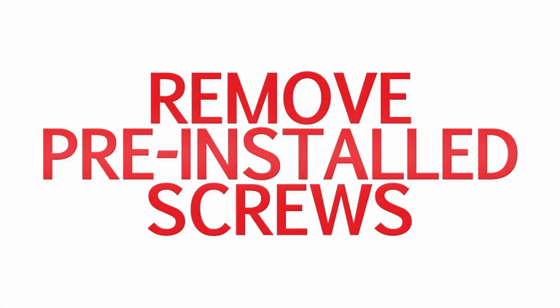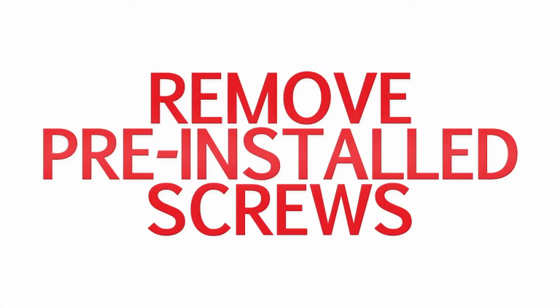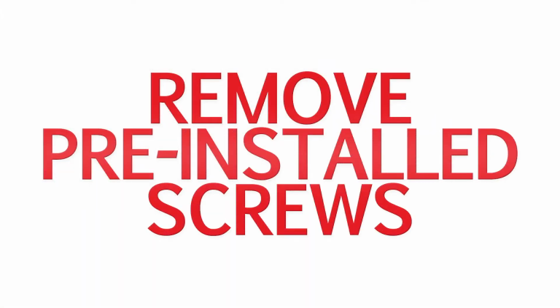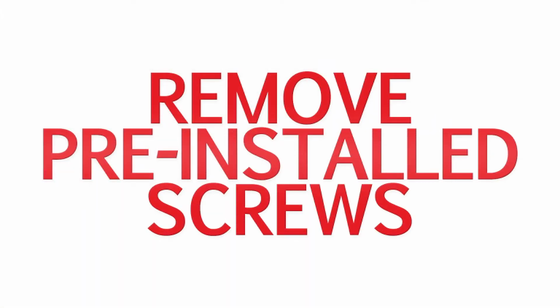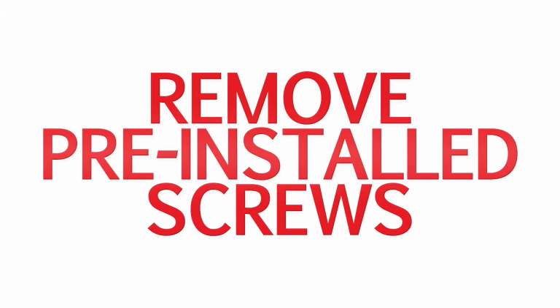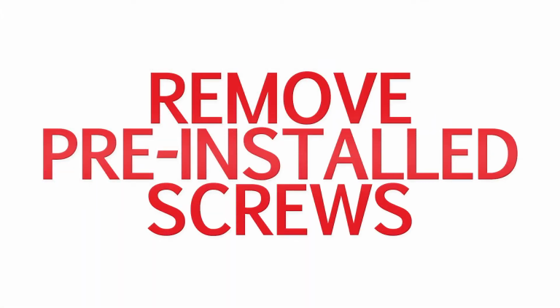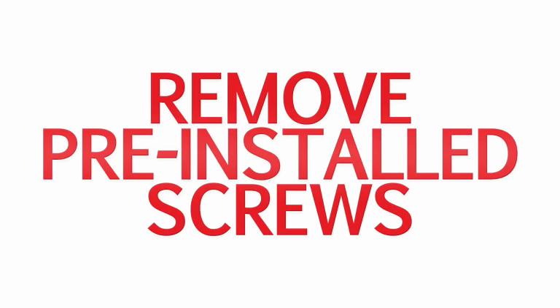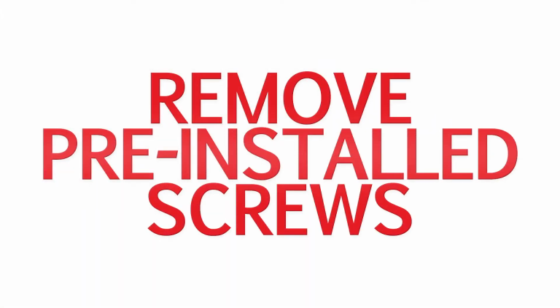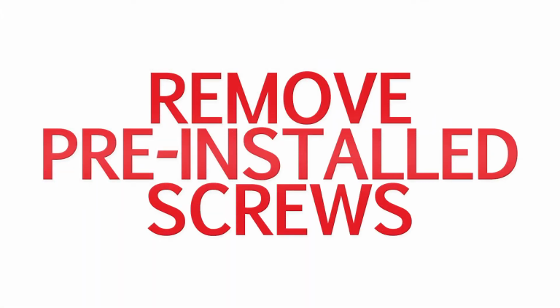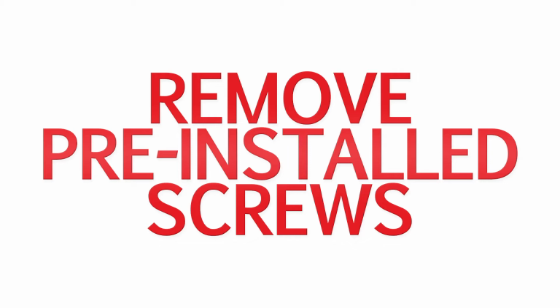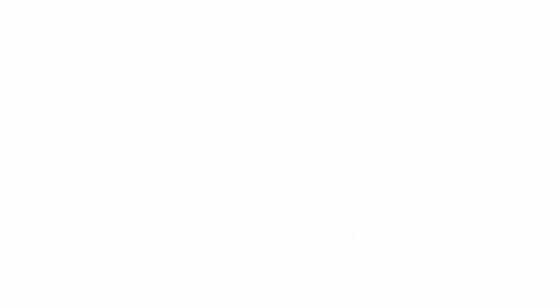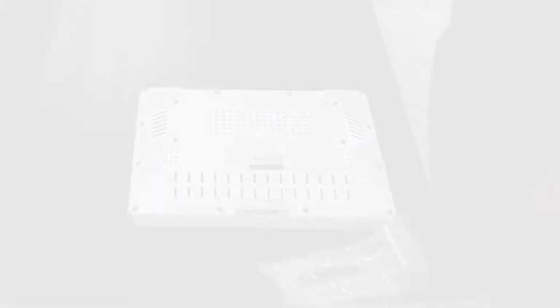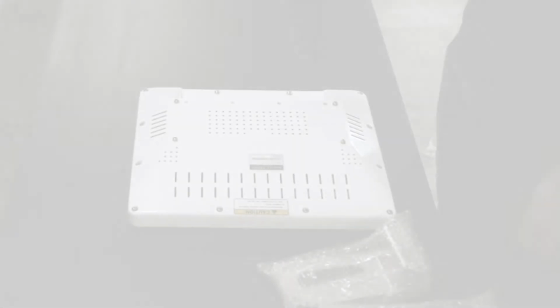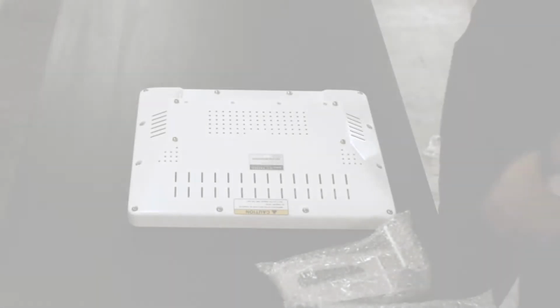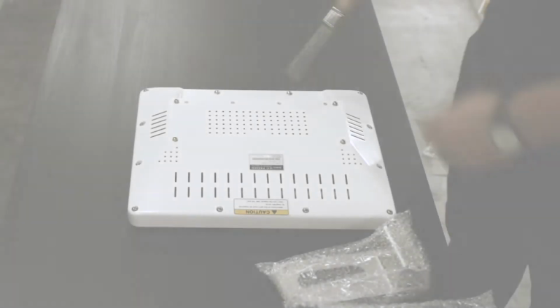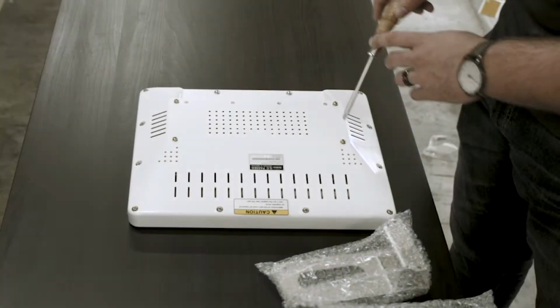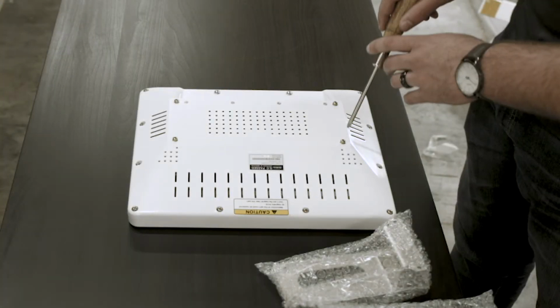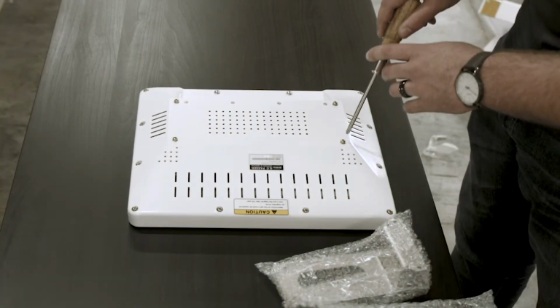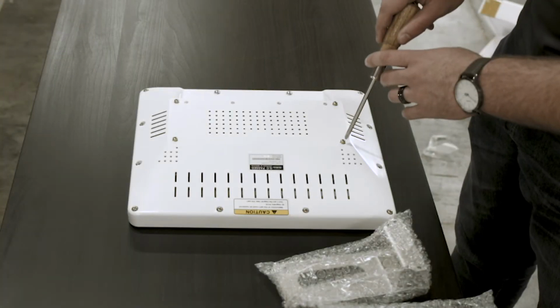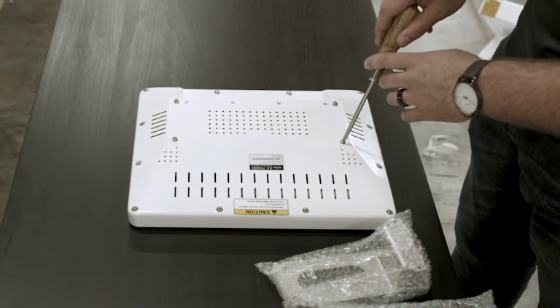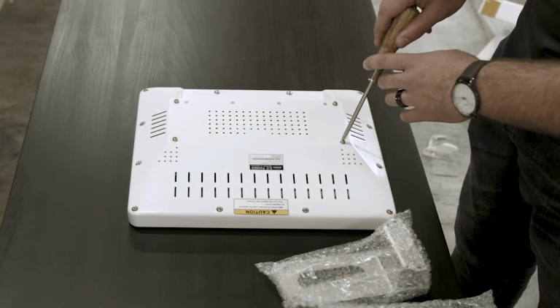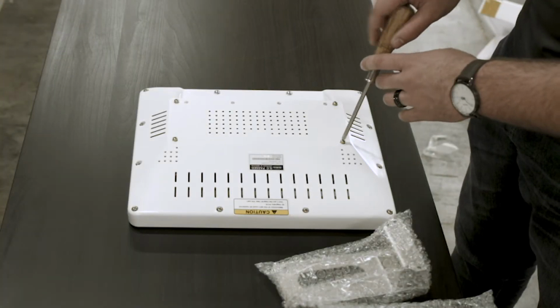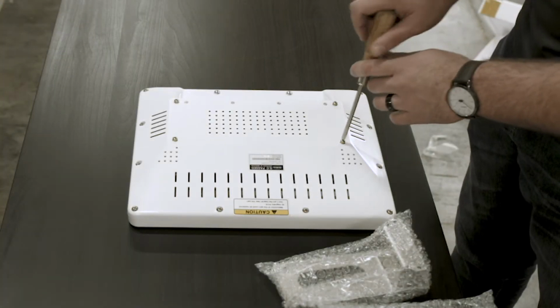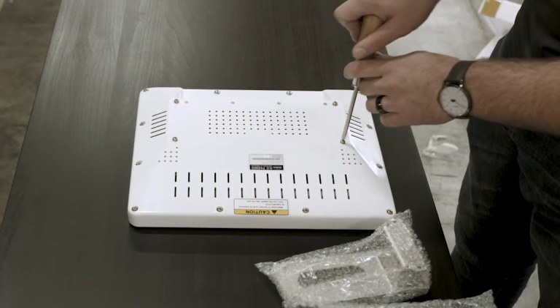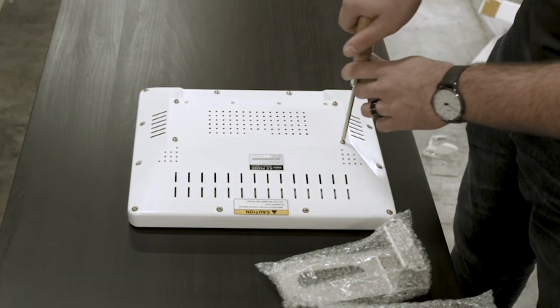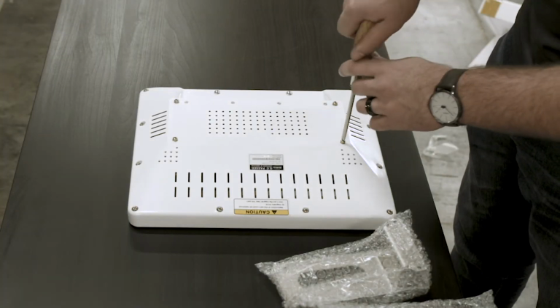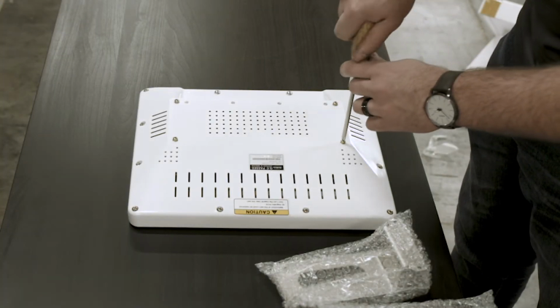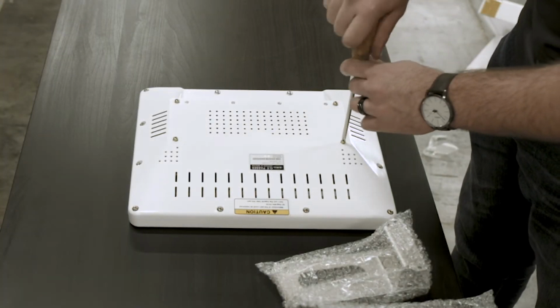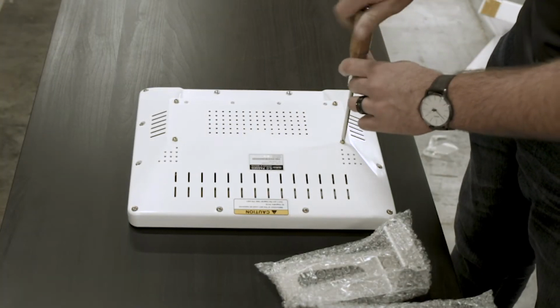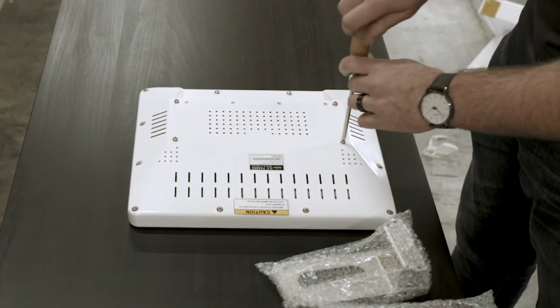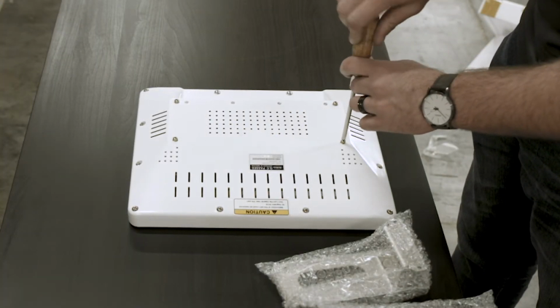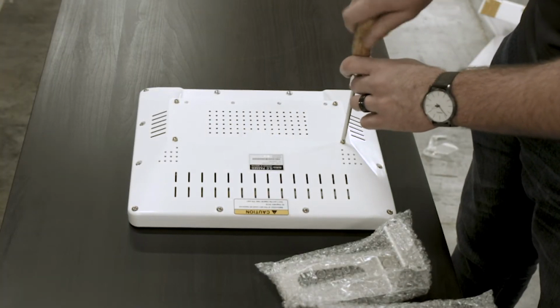To begin the installation process, we will first take out the four gold Phillips screws off the back of the control panel.